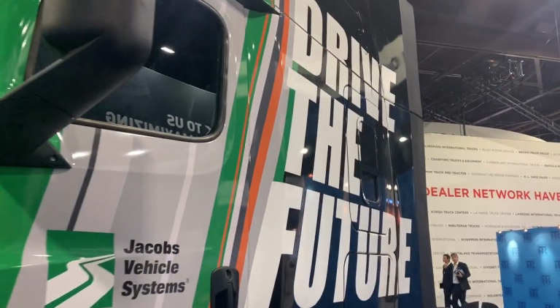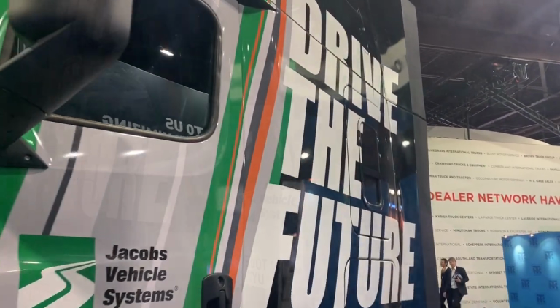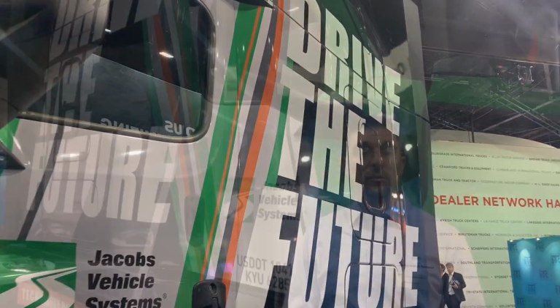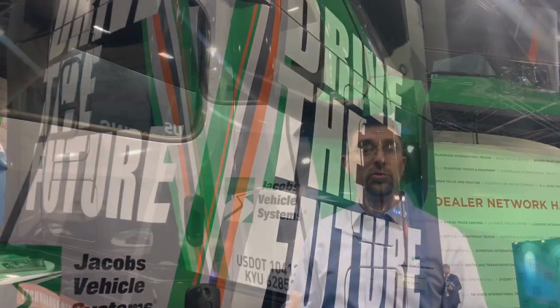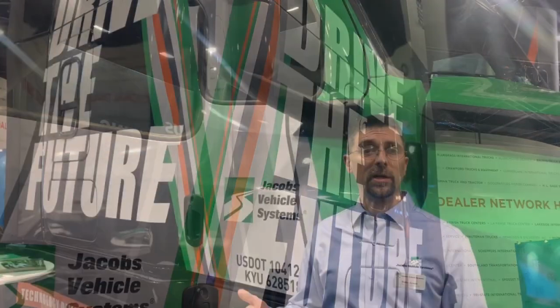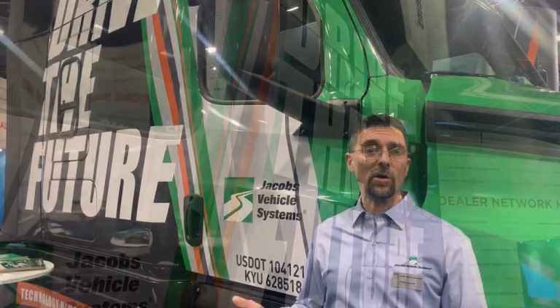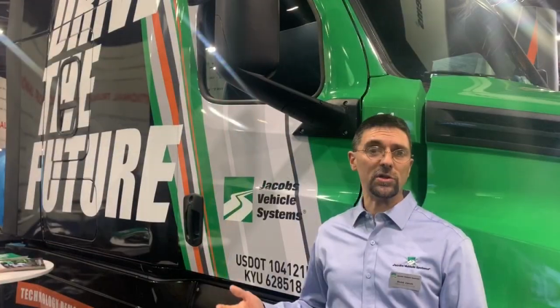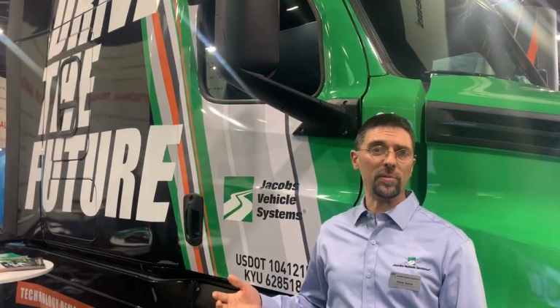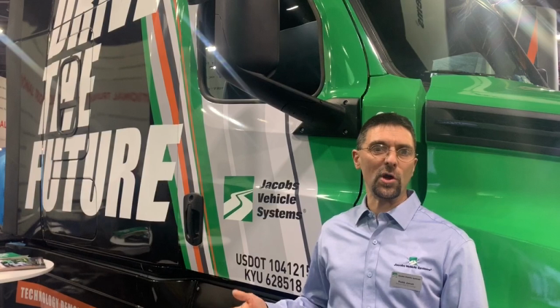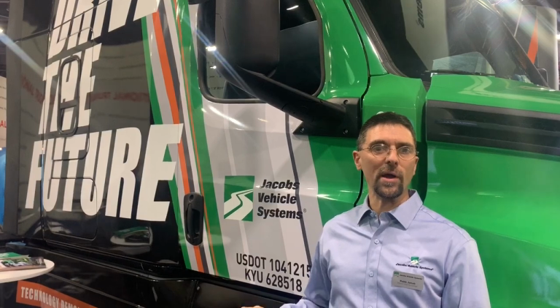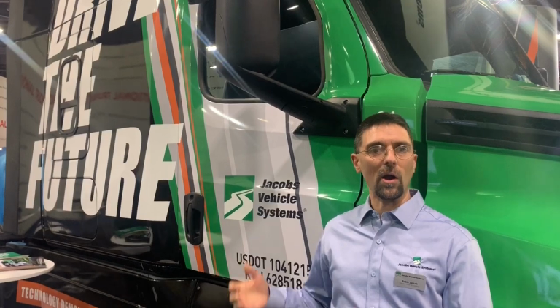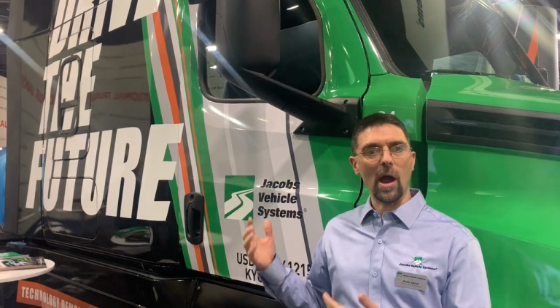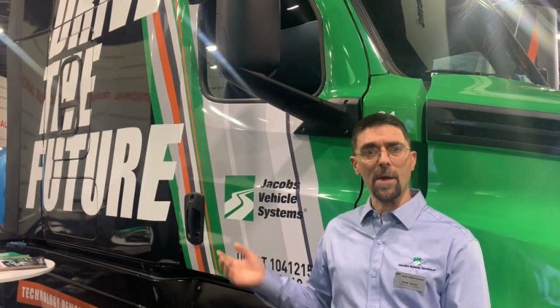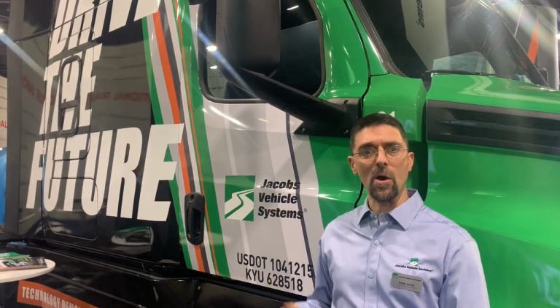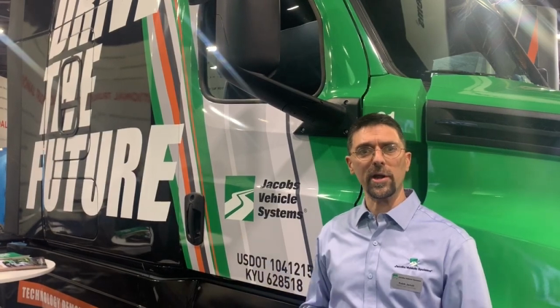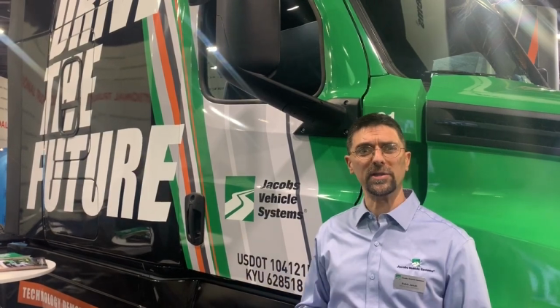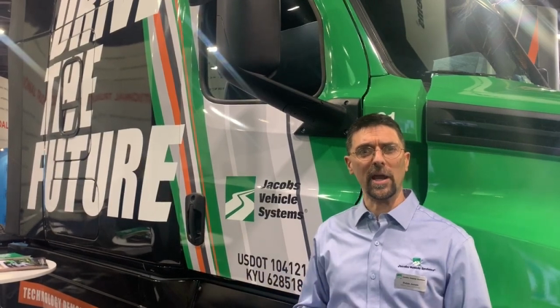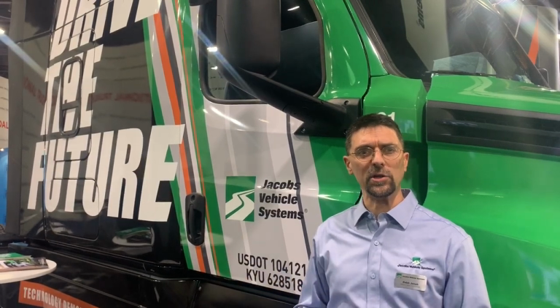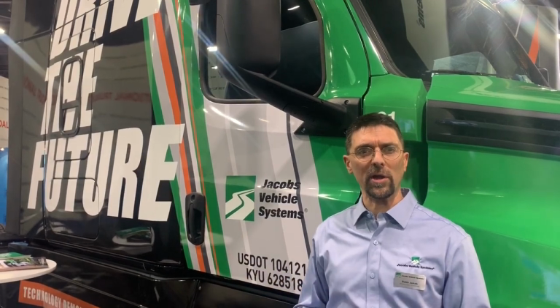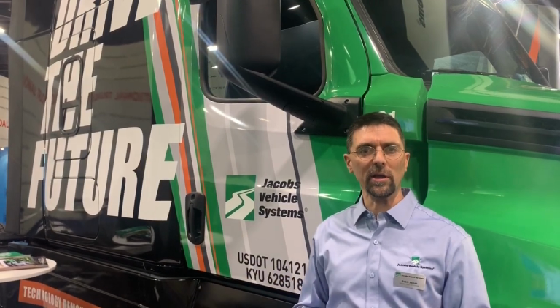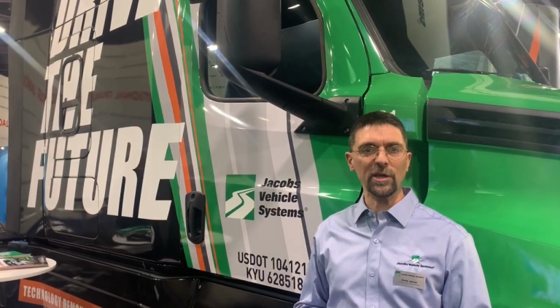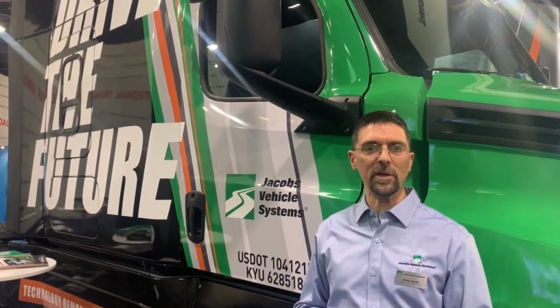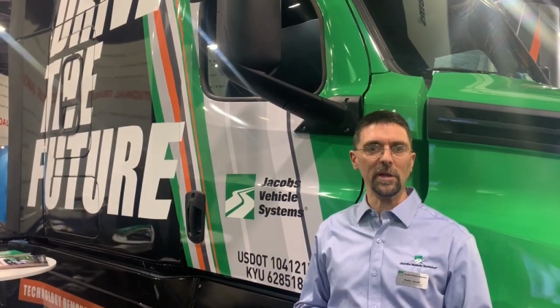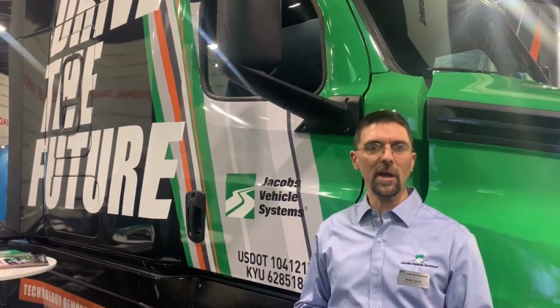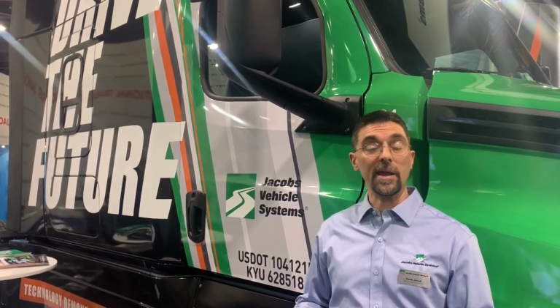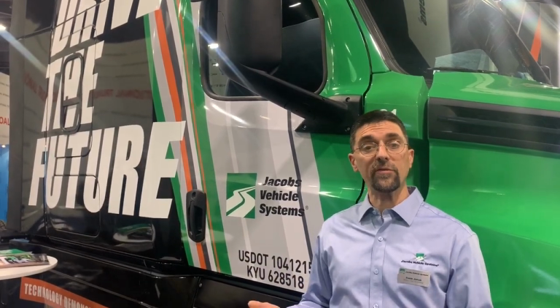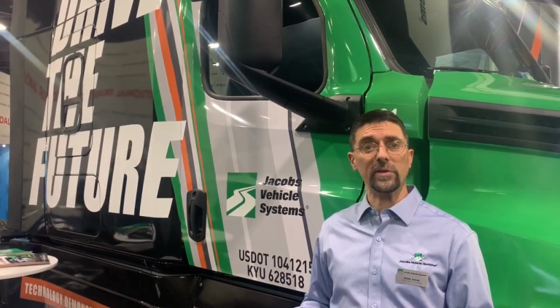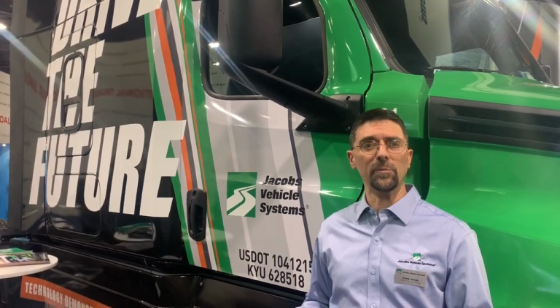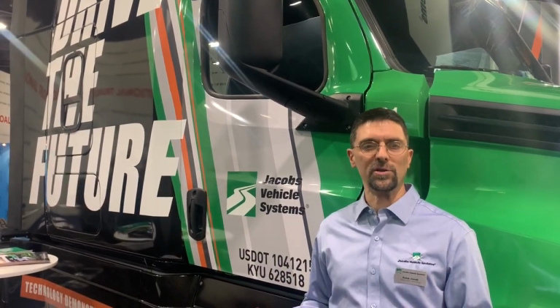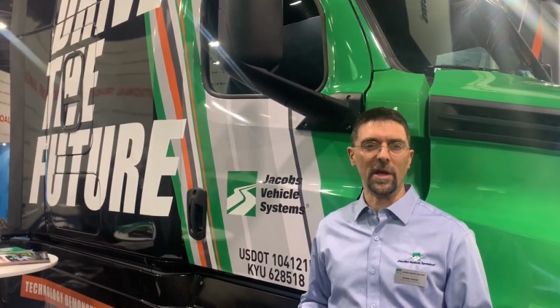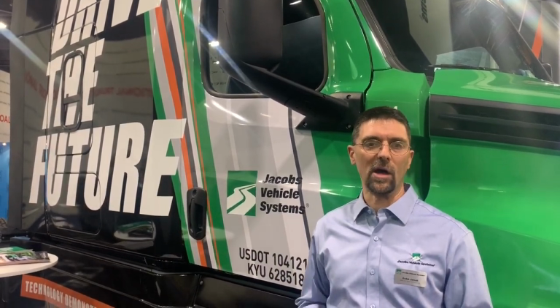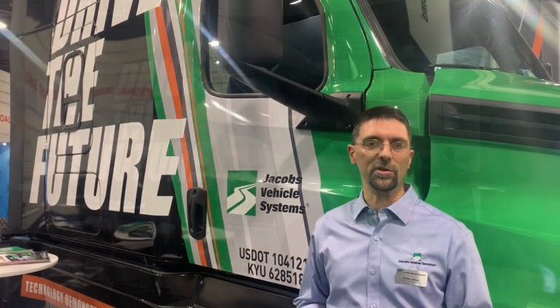The two technologies we'll be showing are high-powered density engine braking, HPE, and active compression technology.